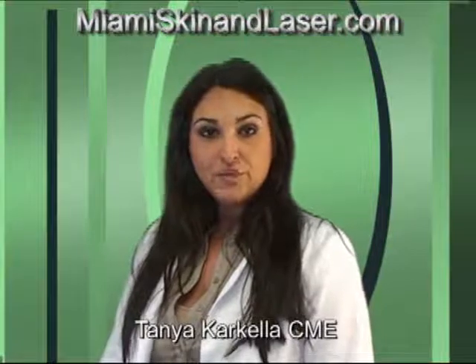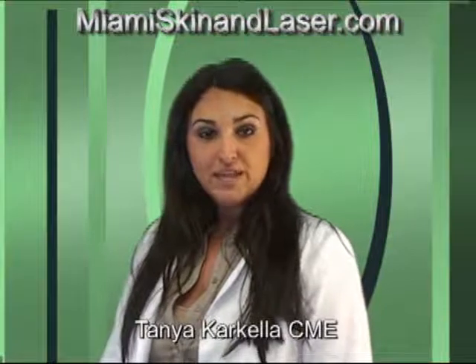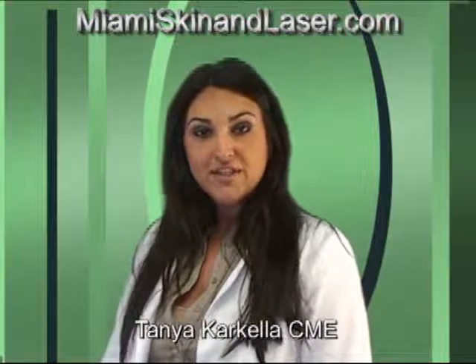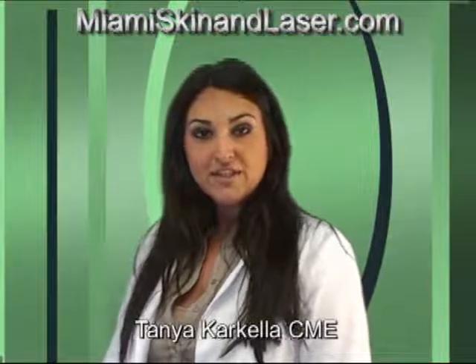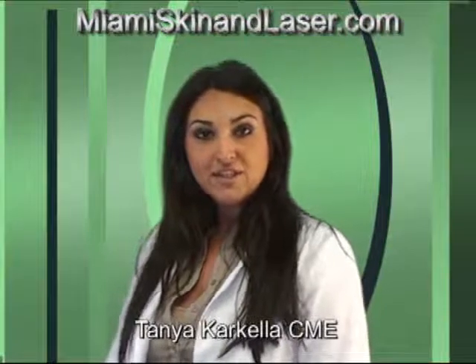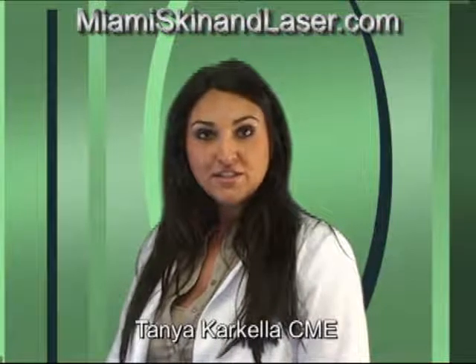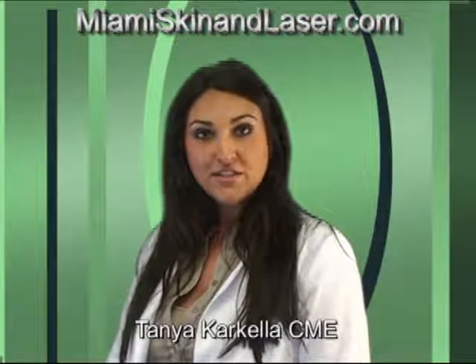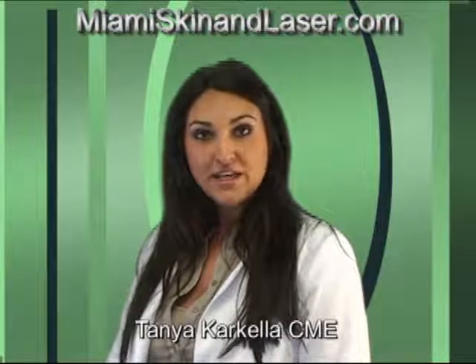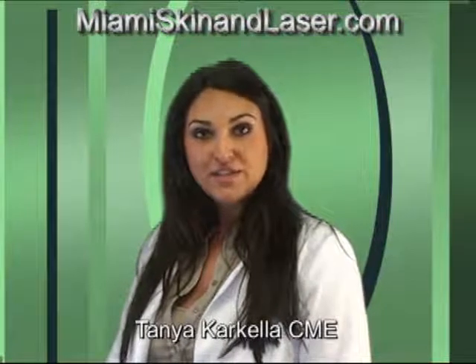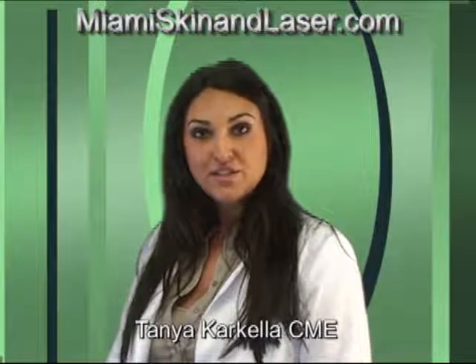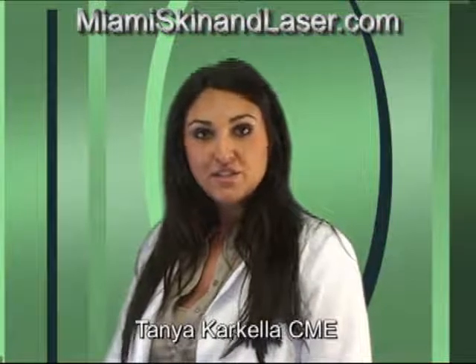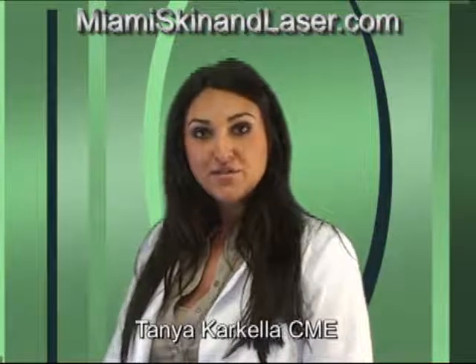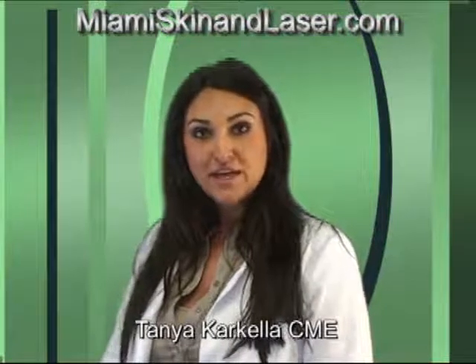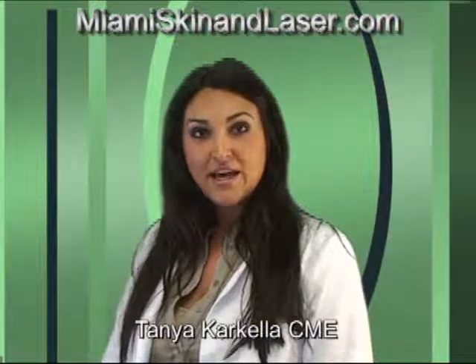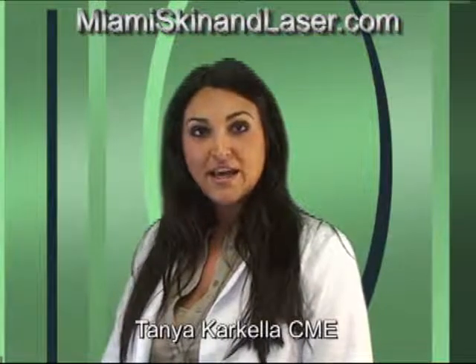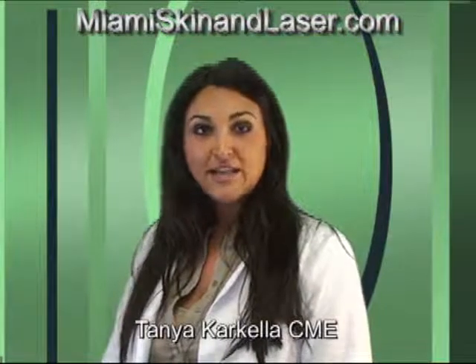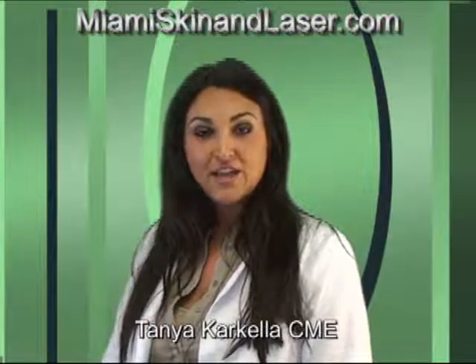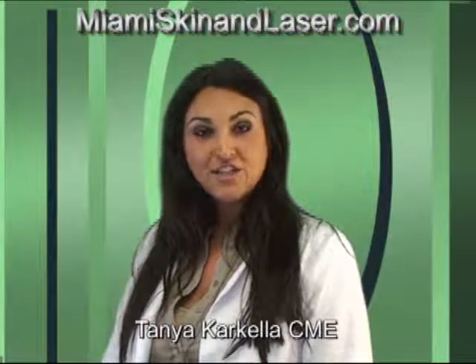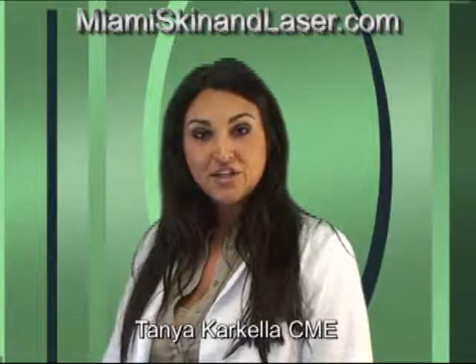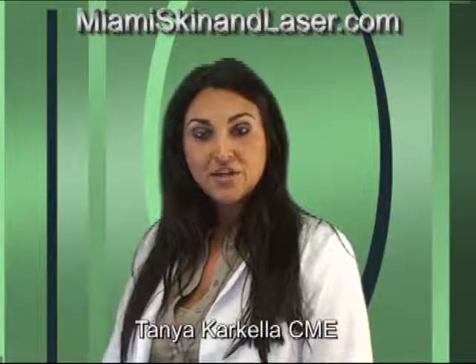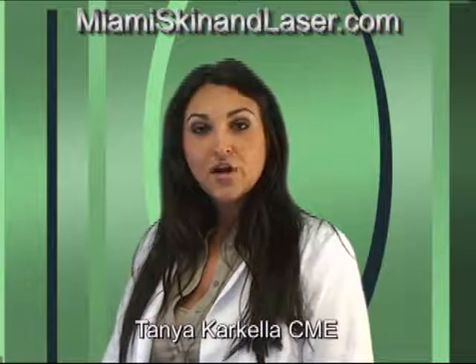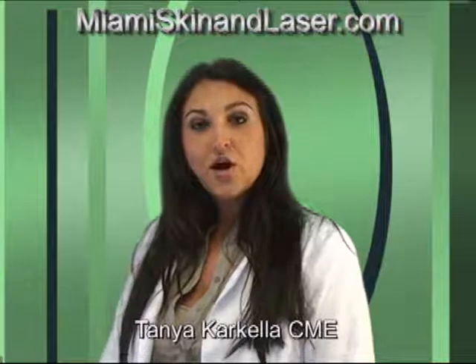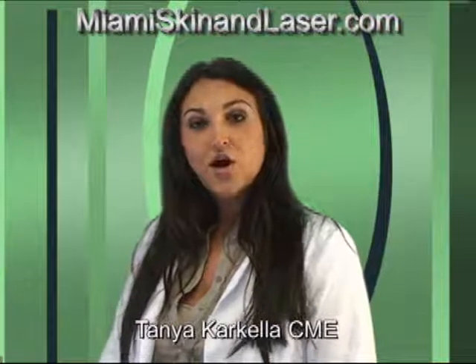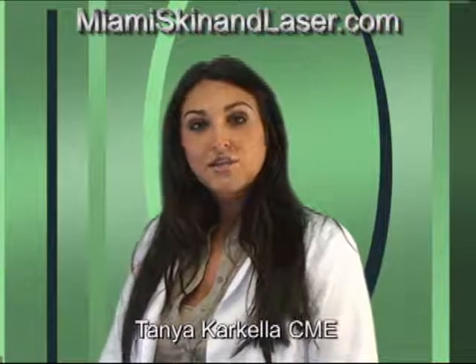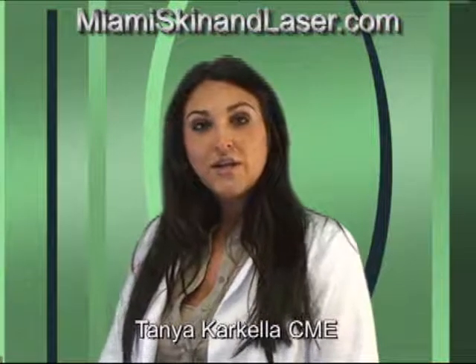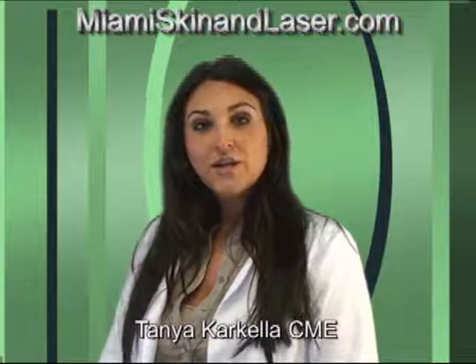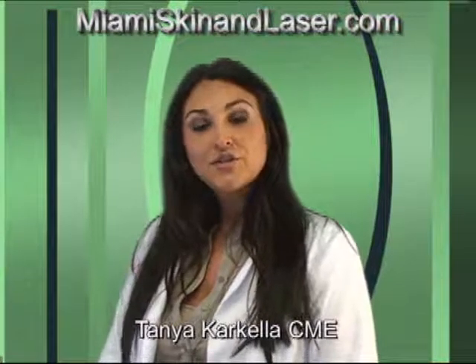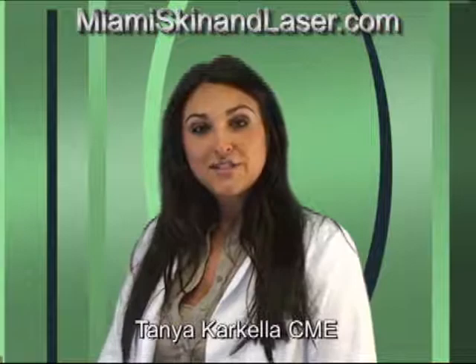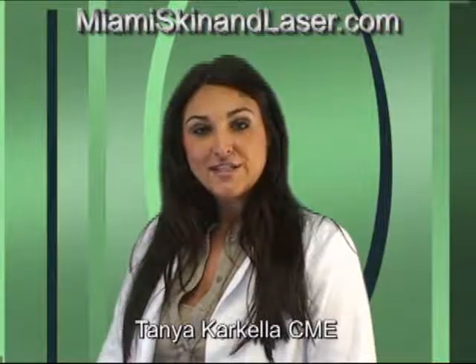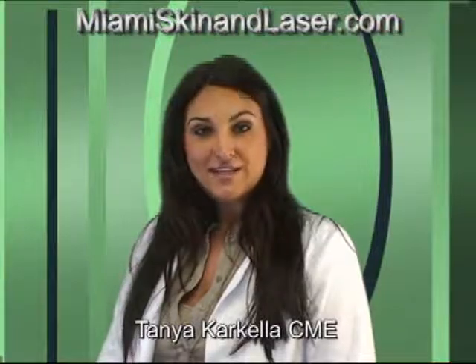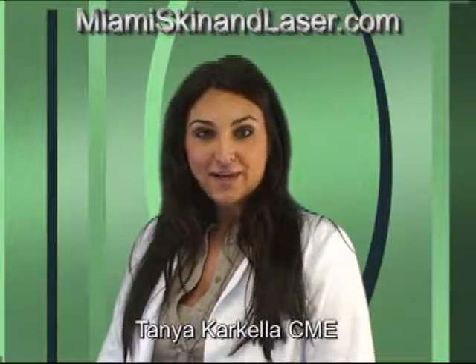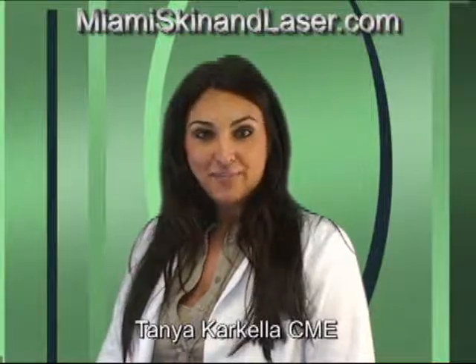We have a number of different lasers for hair removal, including the Candela Gentle Laze, Gentle Yag and Light Sheer, all depending on your skin type.